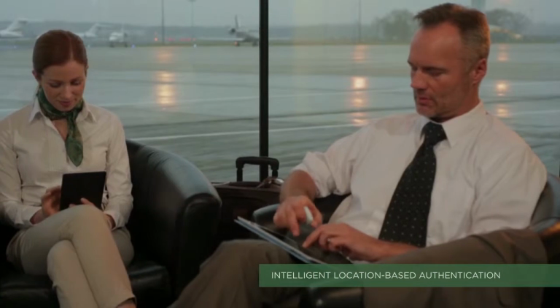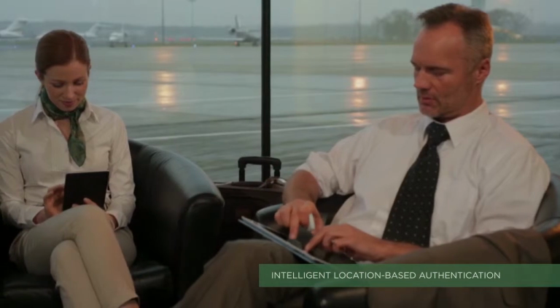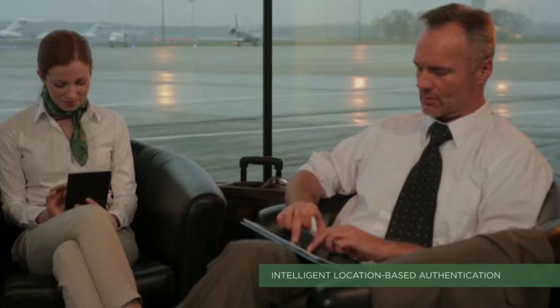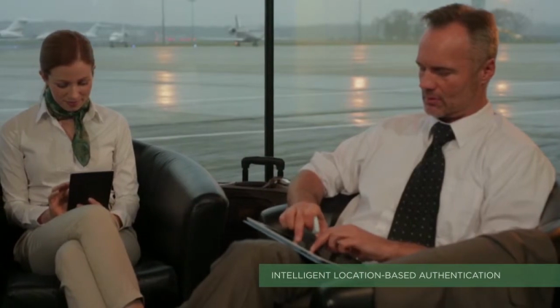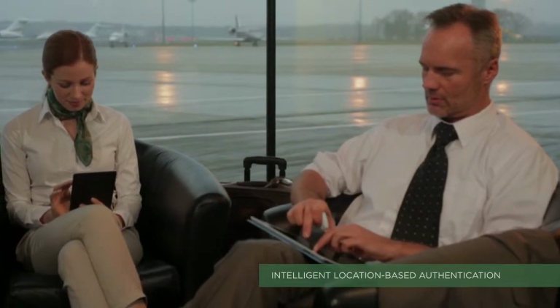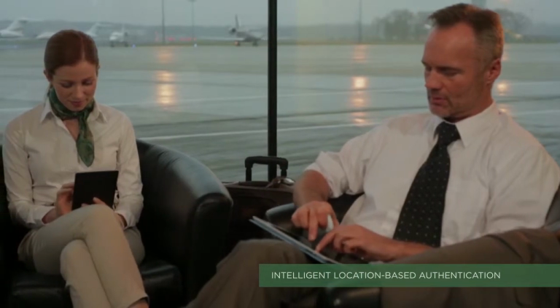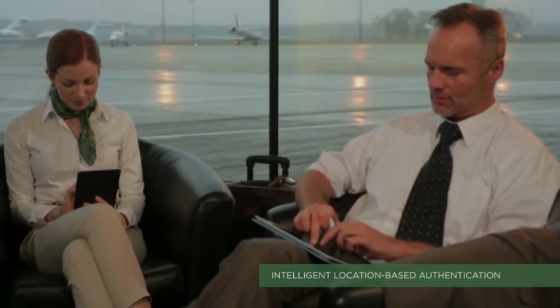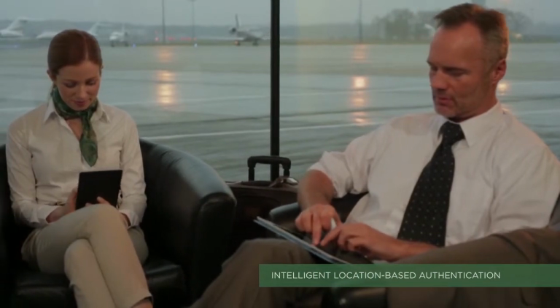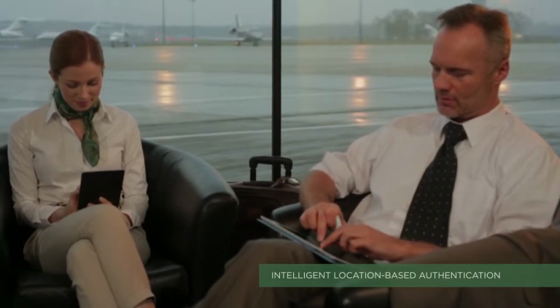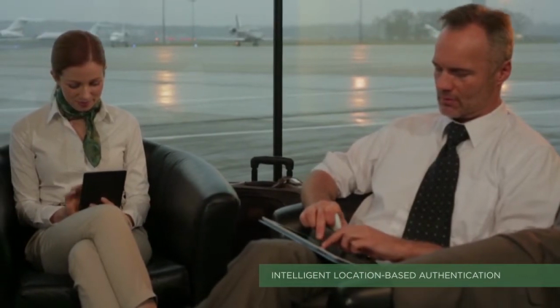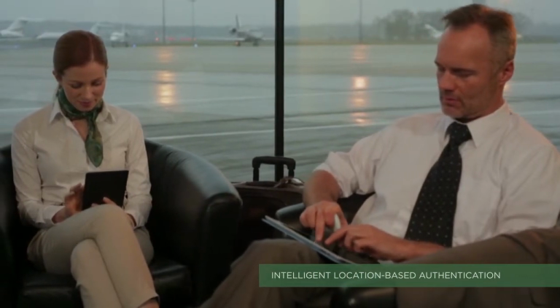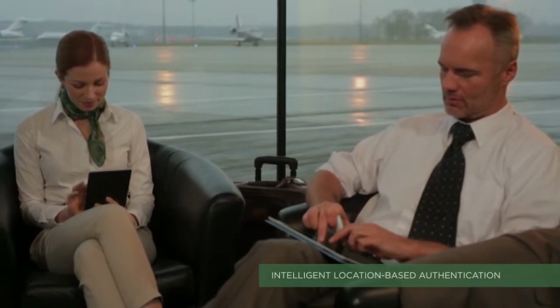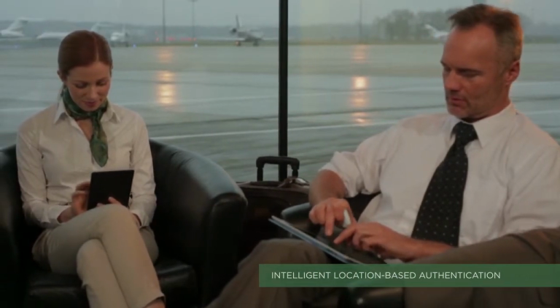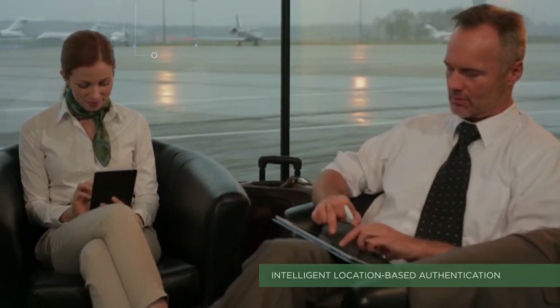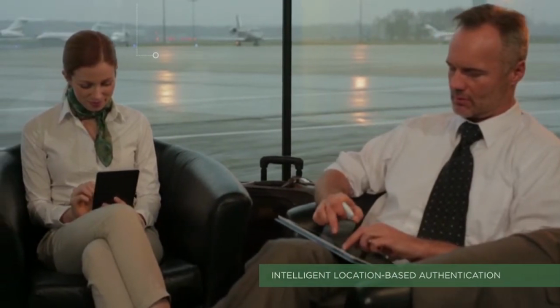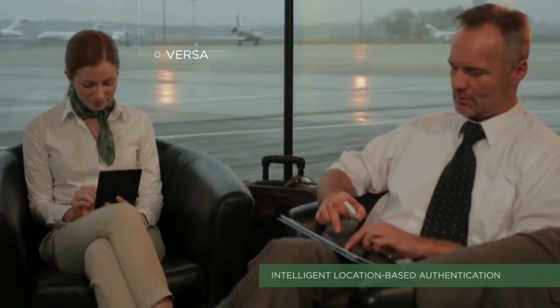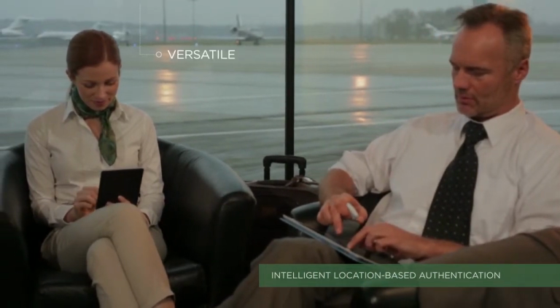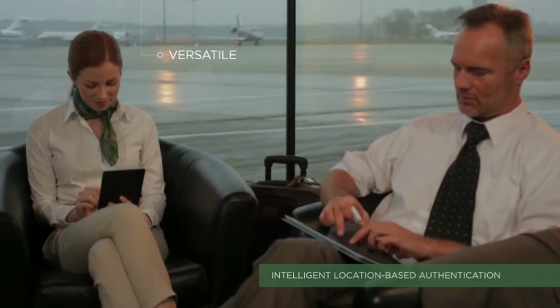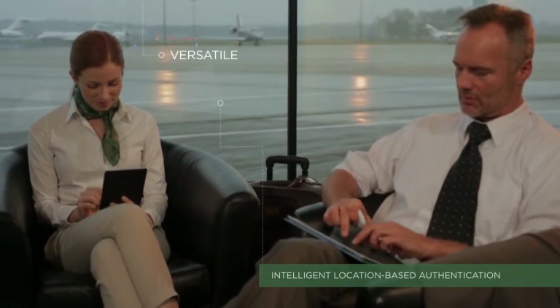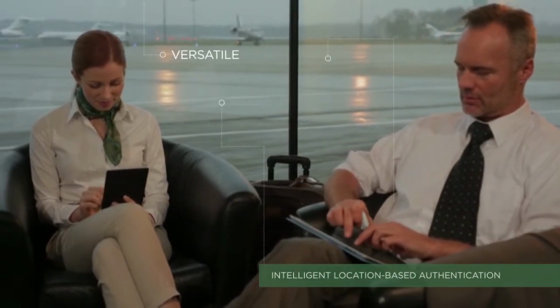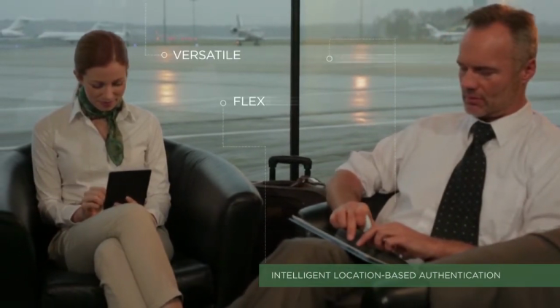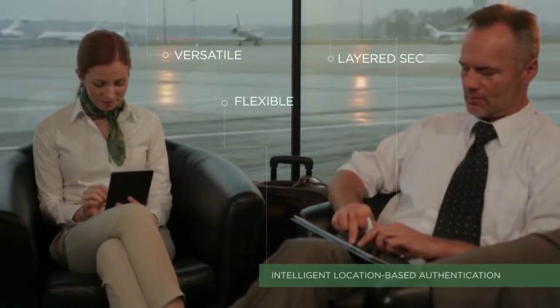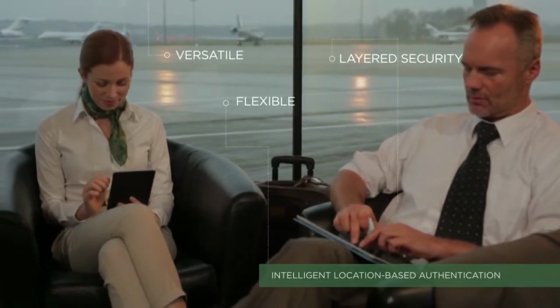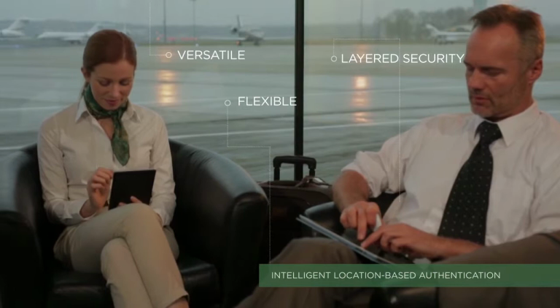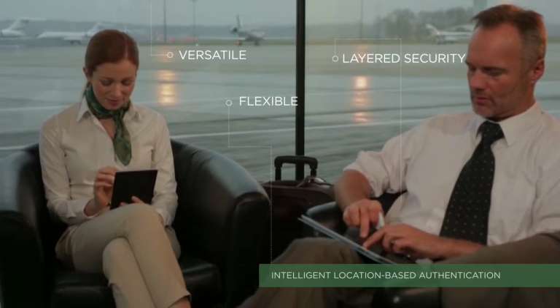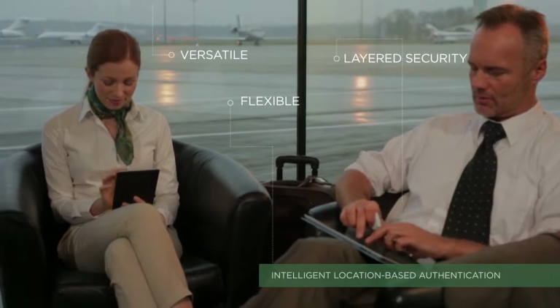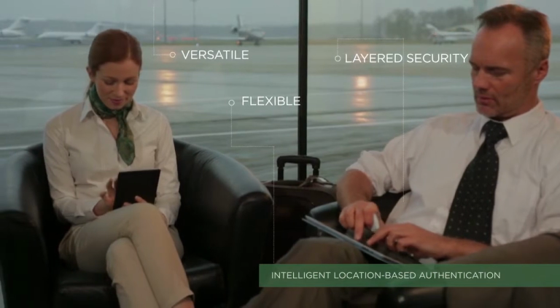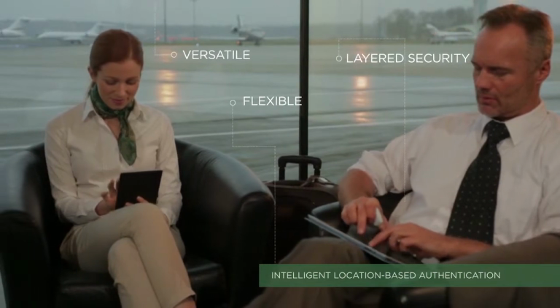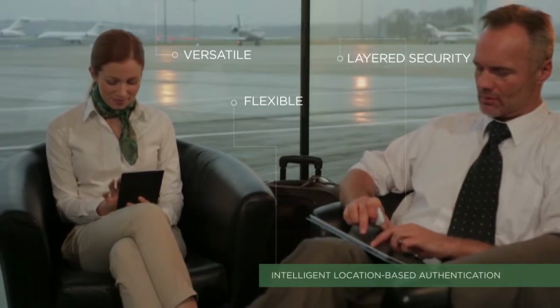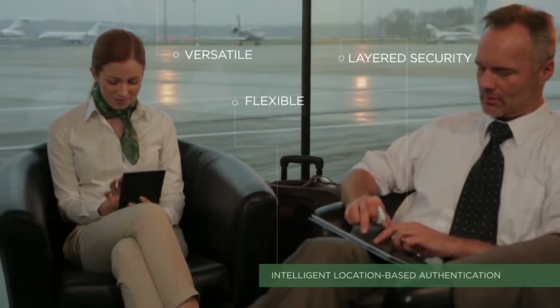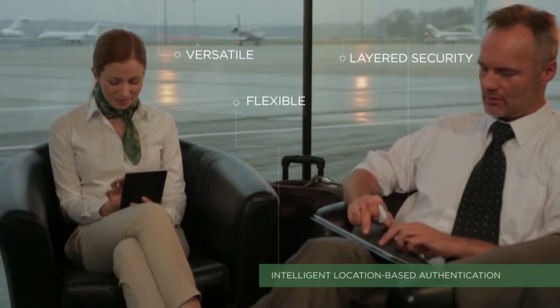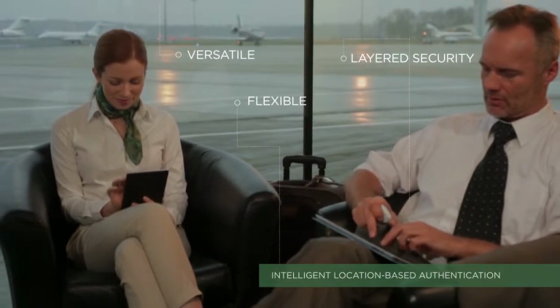HID's ActiveID authentication solution provides versatile, flexible and layered security against fraudulent data access.